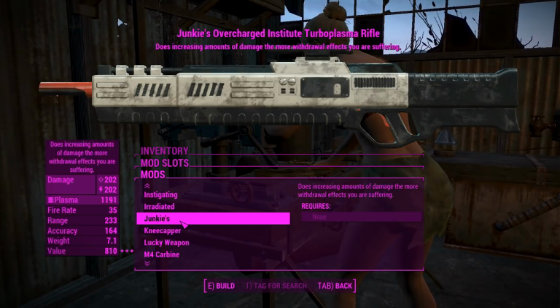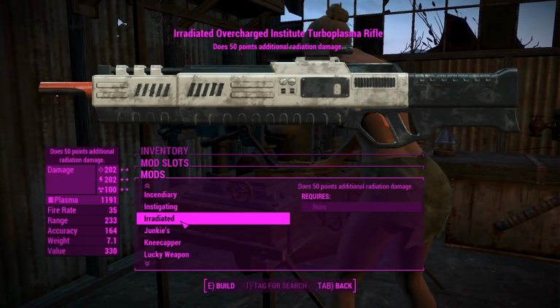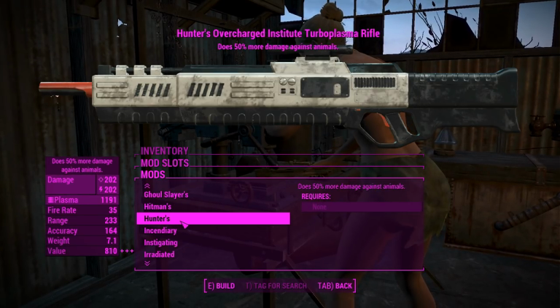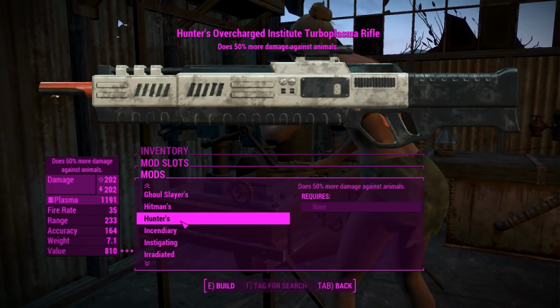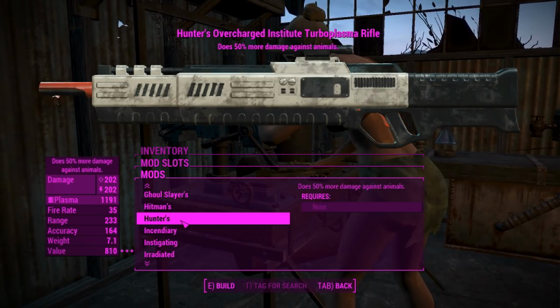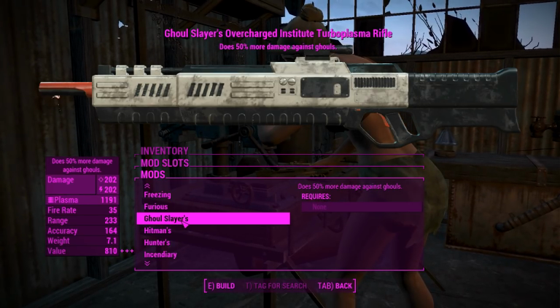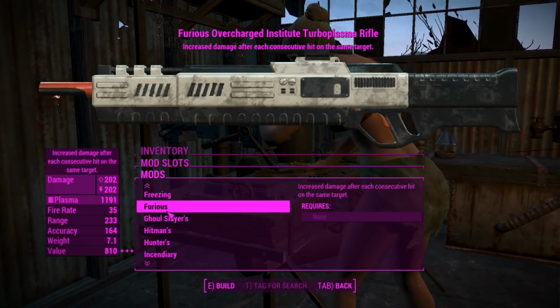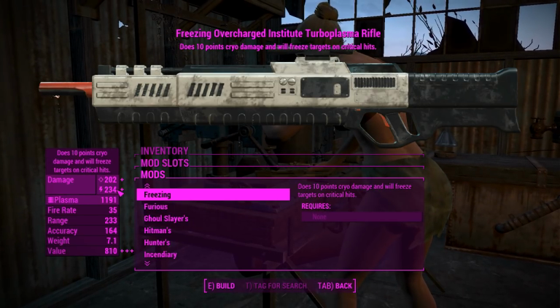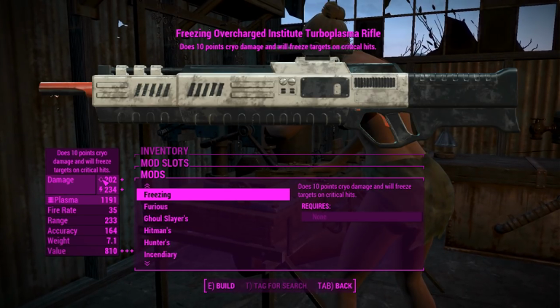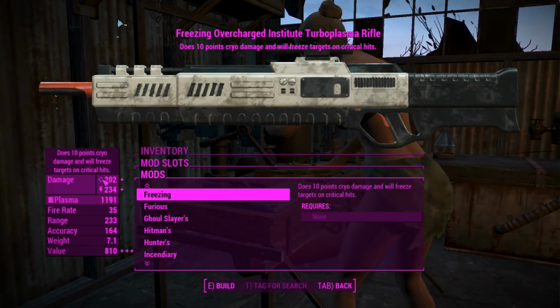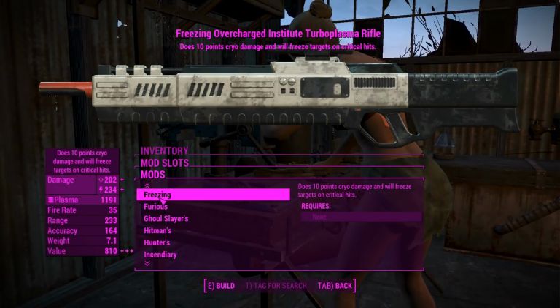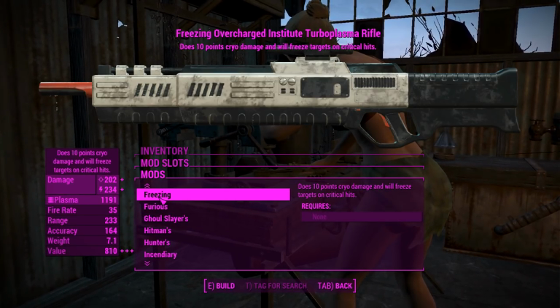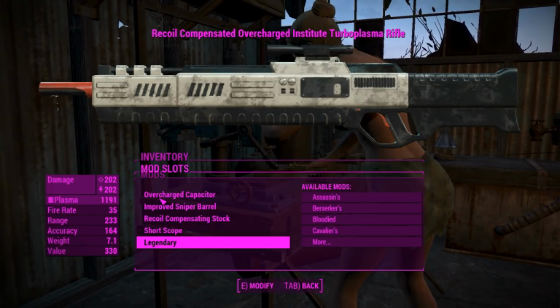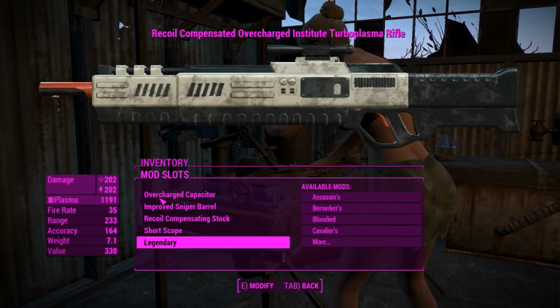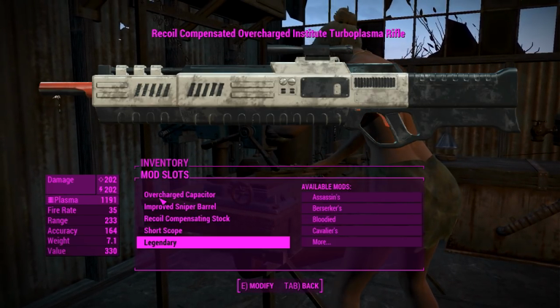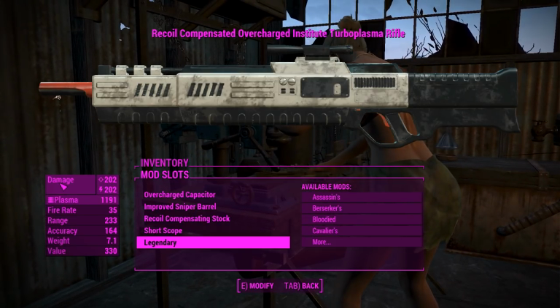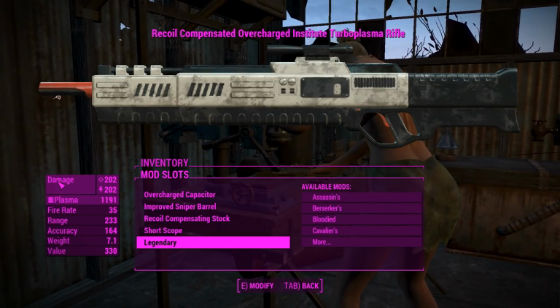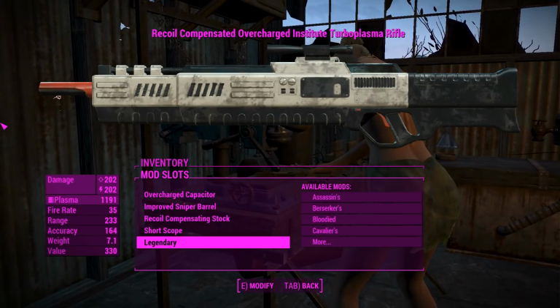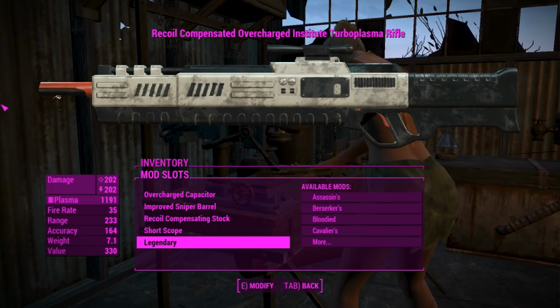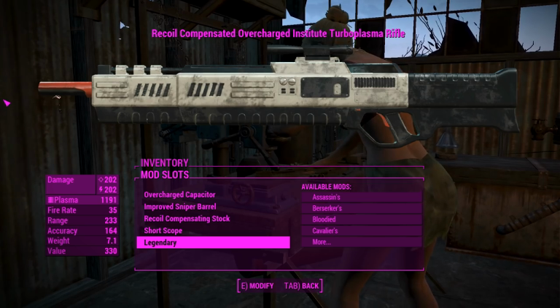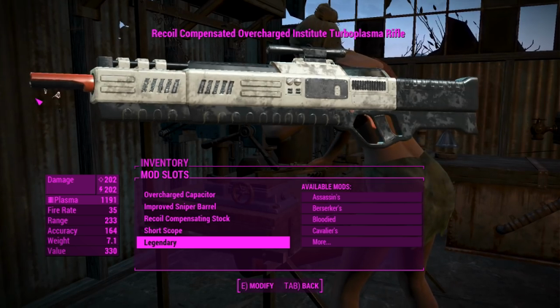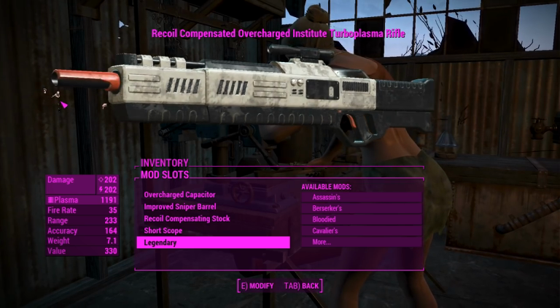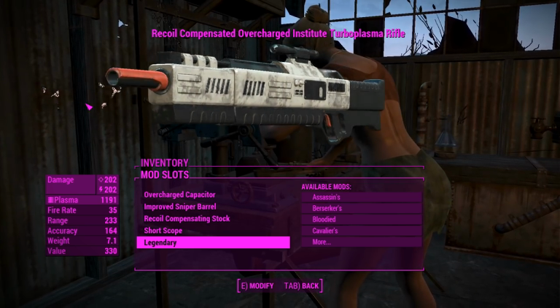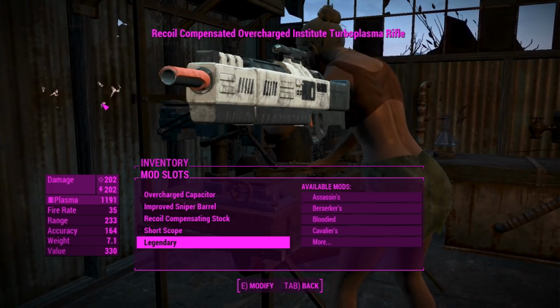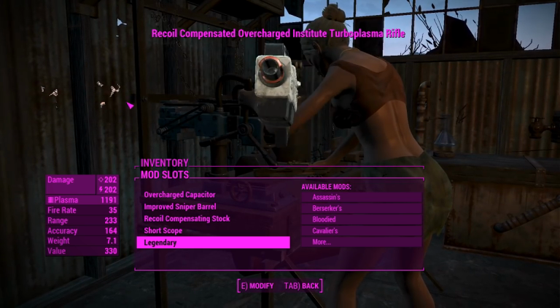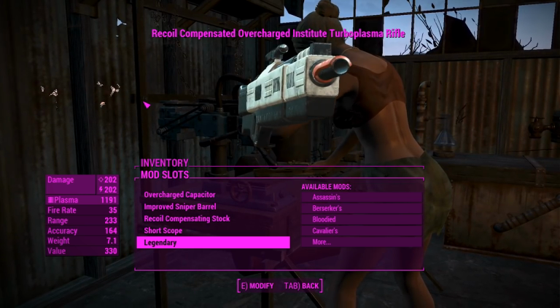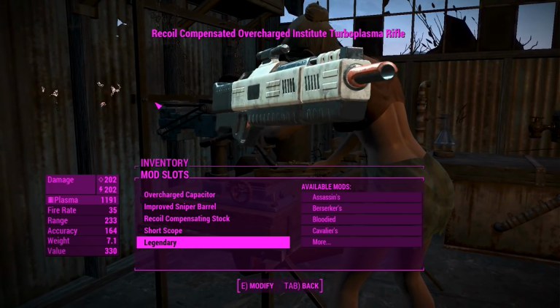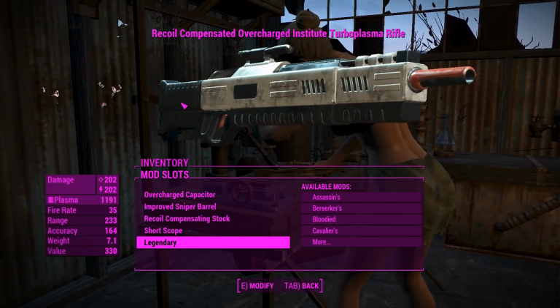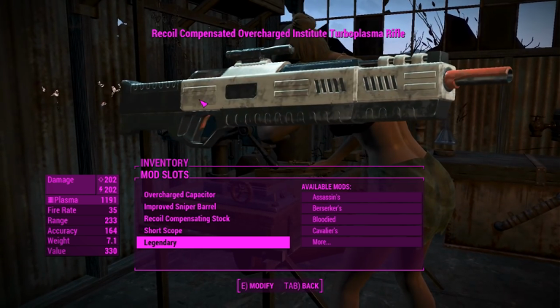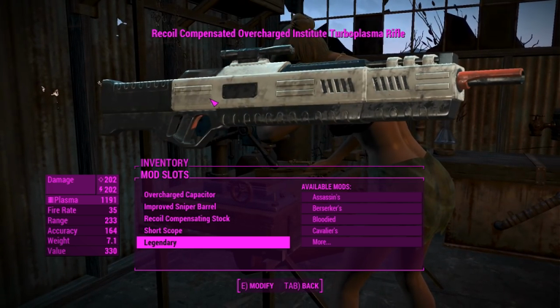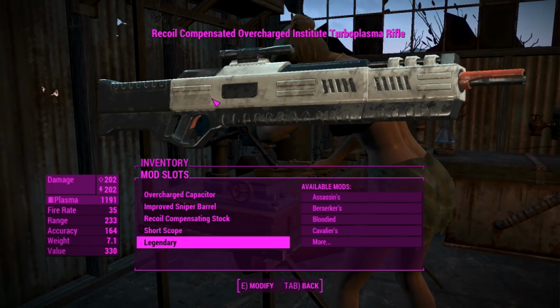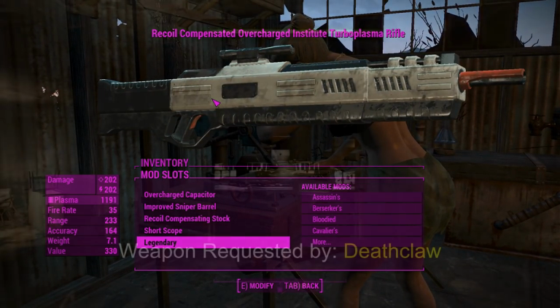We probably won't need a legendary effect — 202 damage is pretty good. We'll grab an automatic version as well, and we'll see you in Gunner's Plaza.